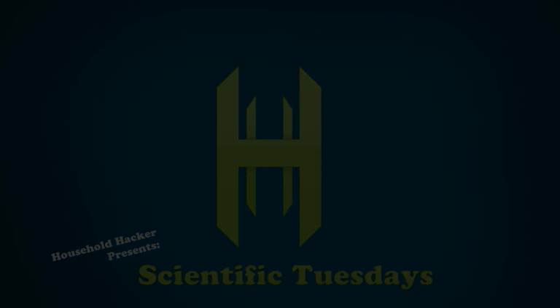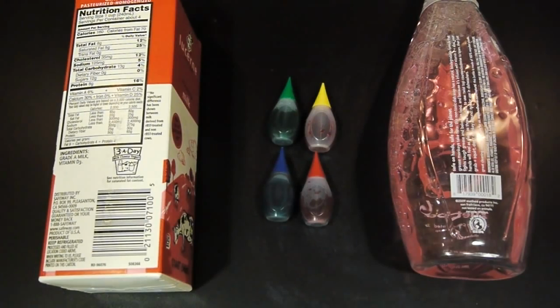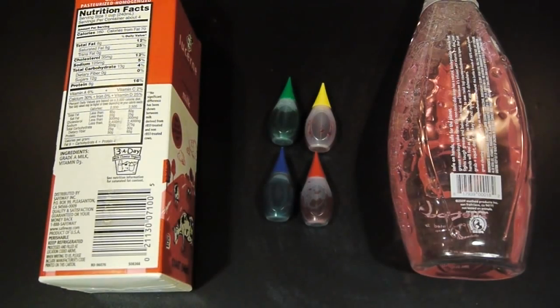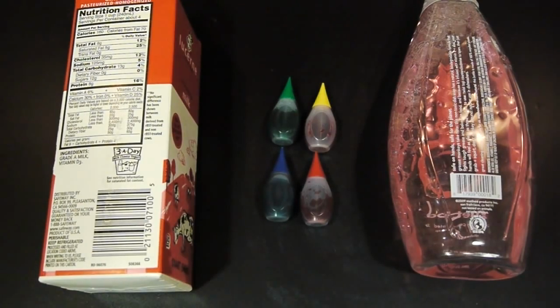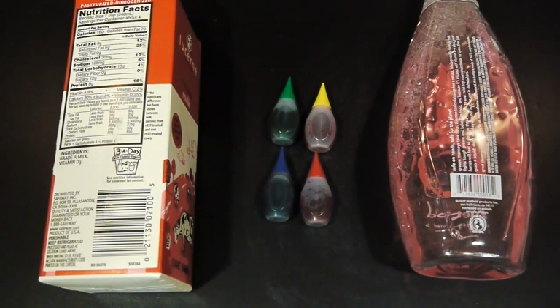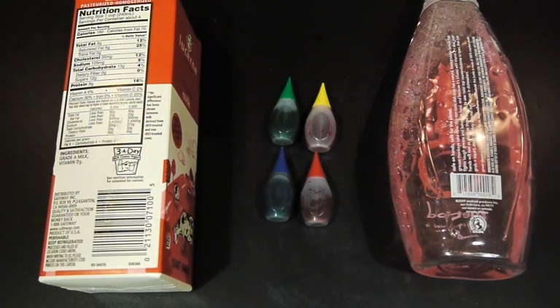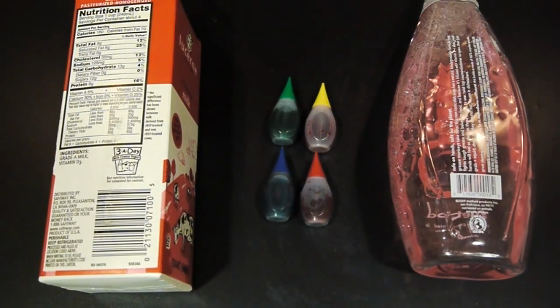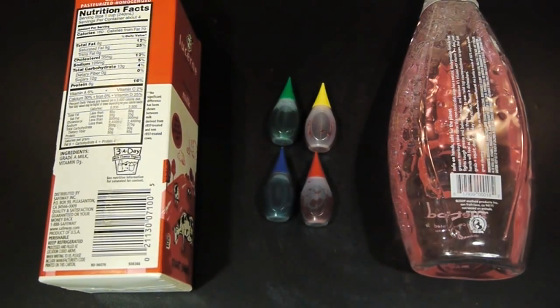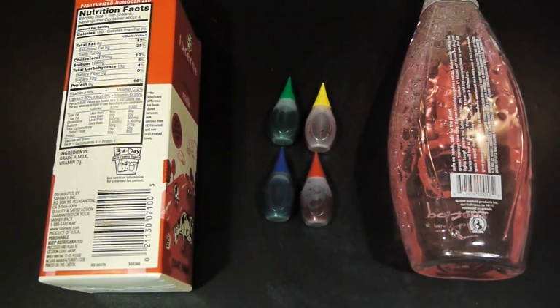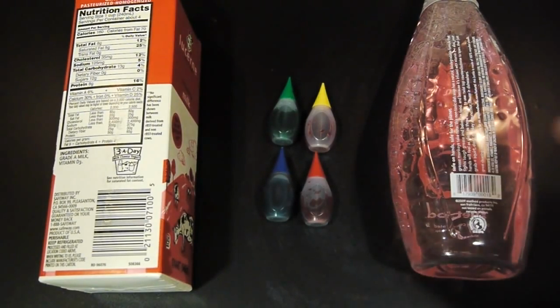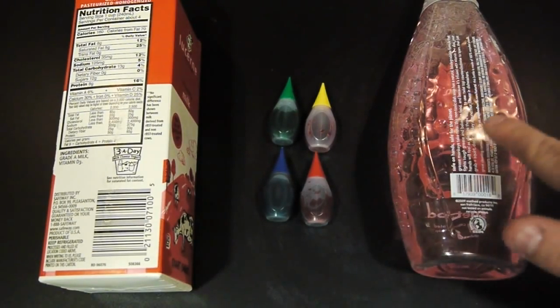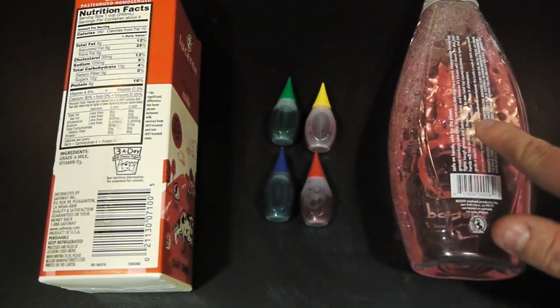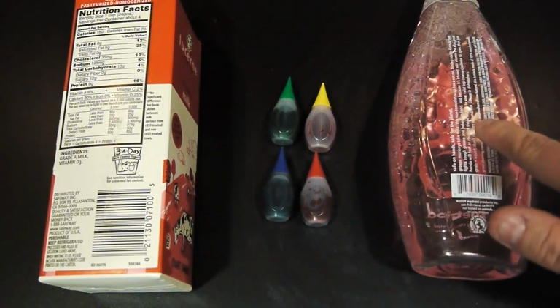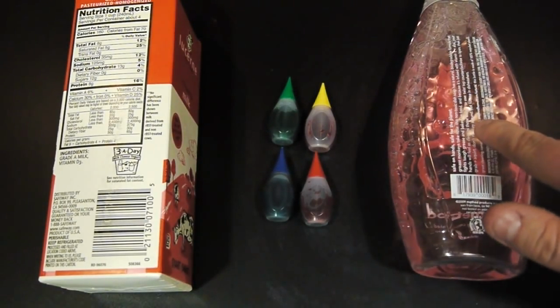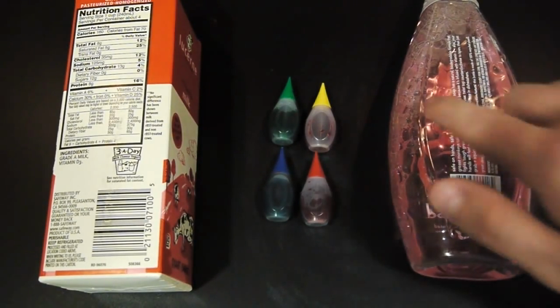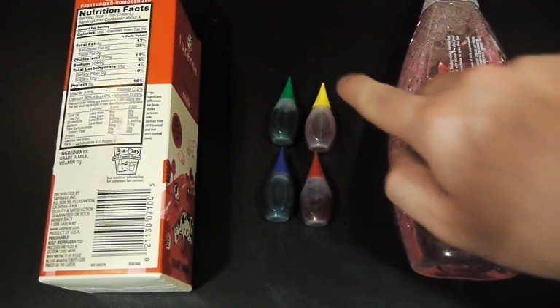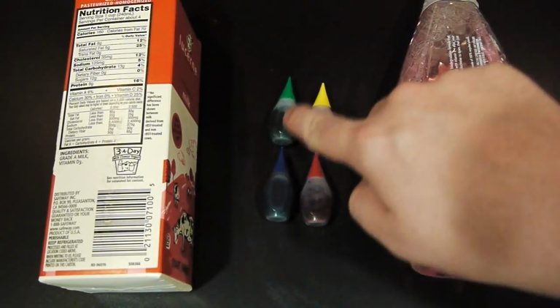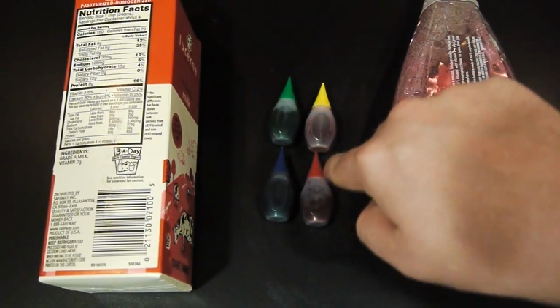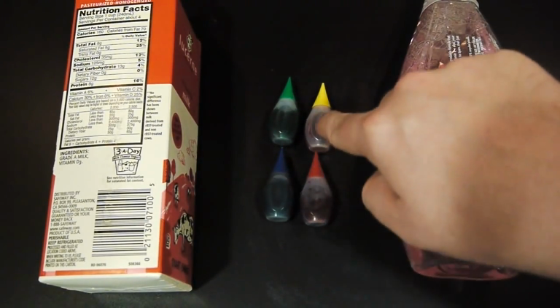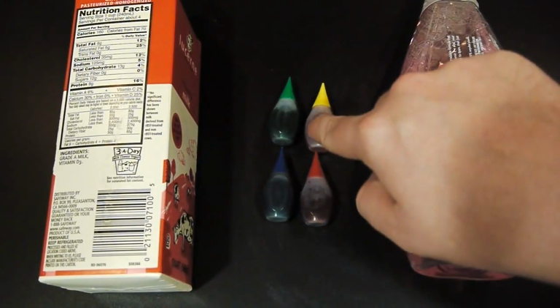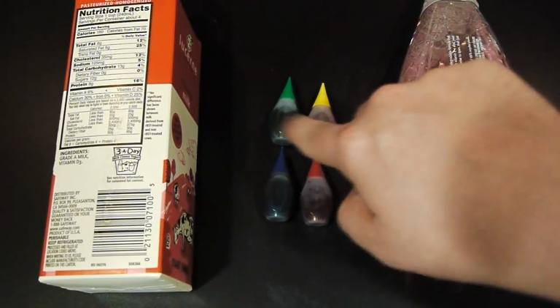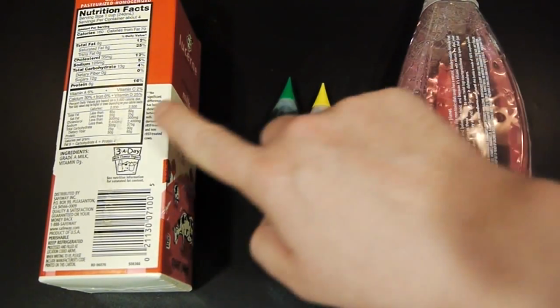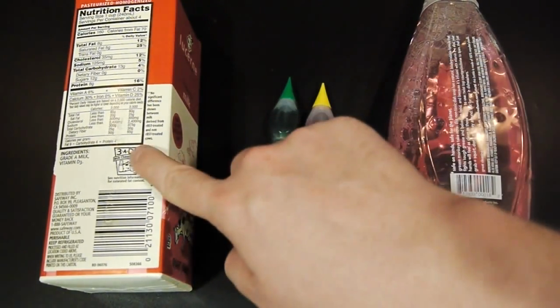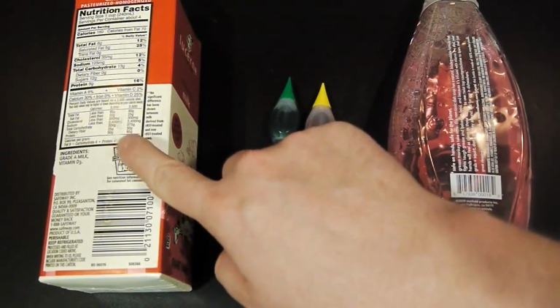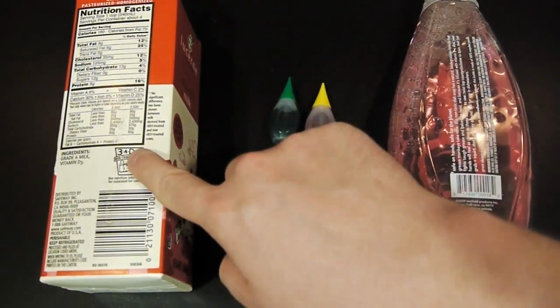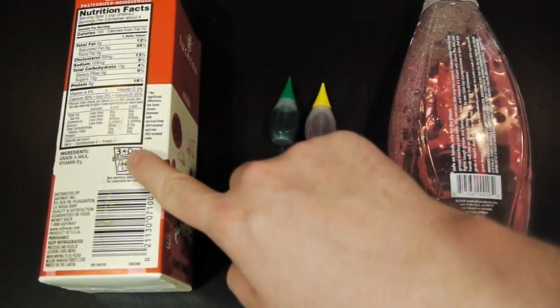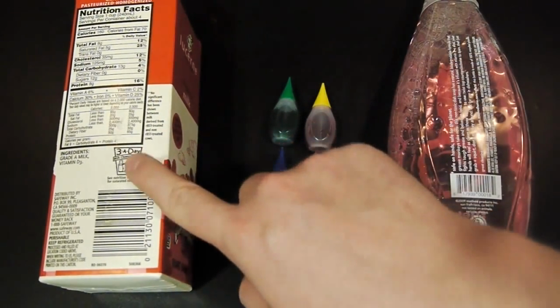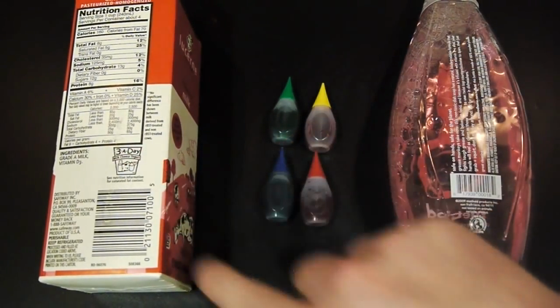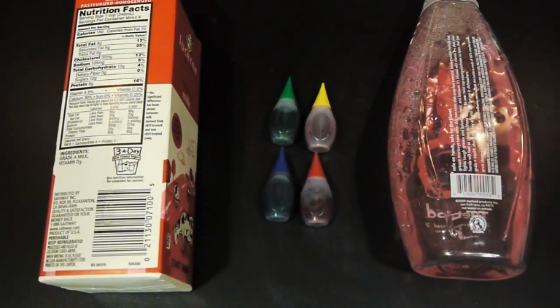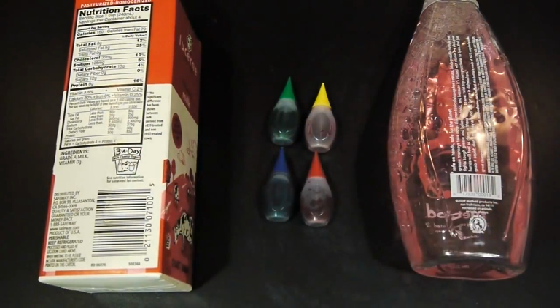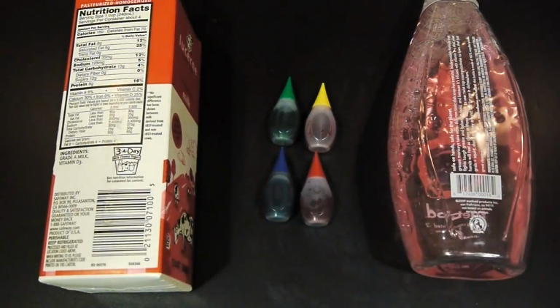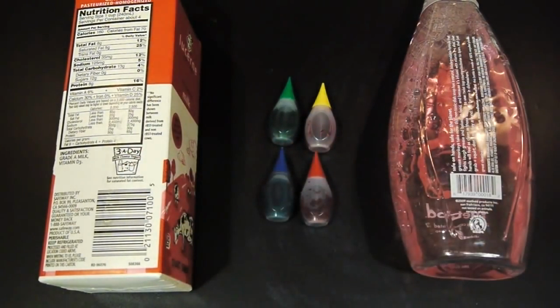To pull off this experiment, you're going to need a little bit of dish soap, some food coloring, and of course, some milk.